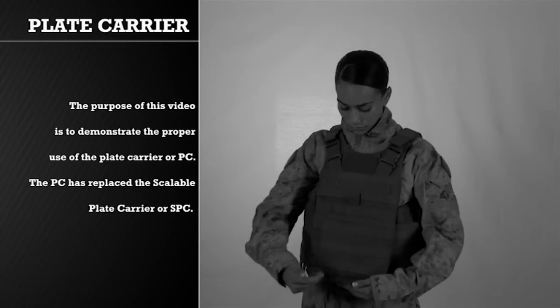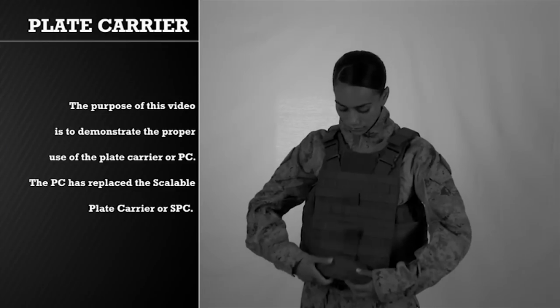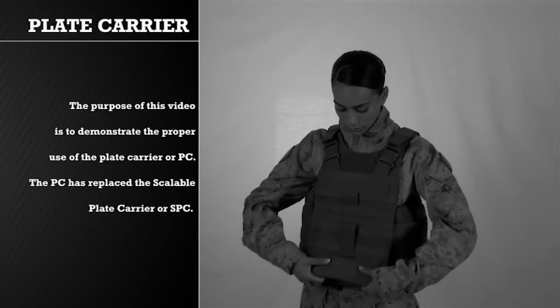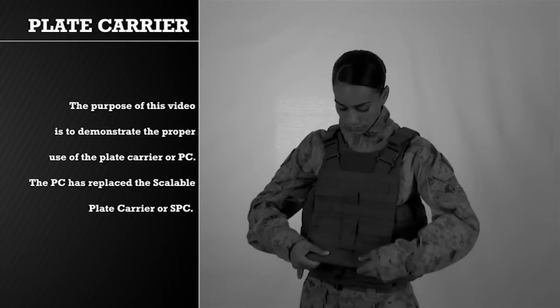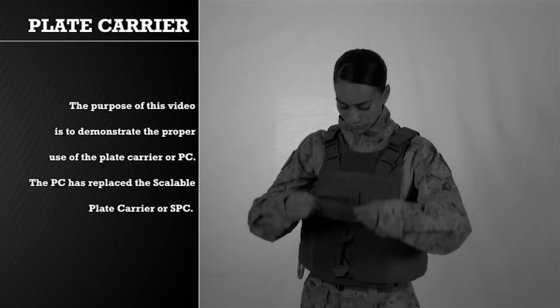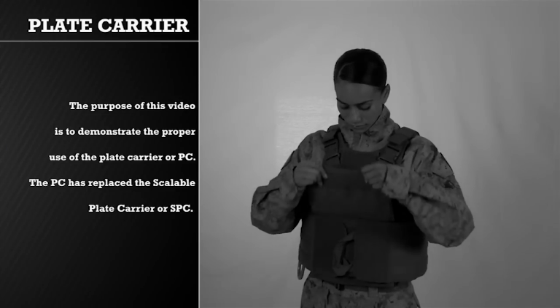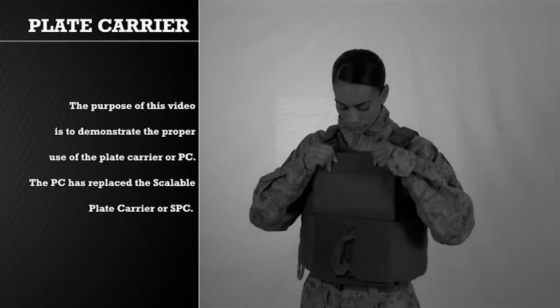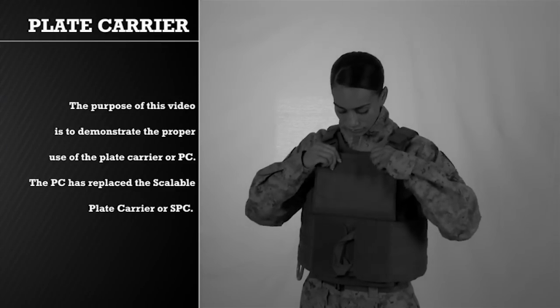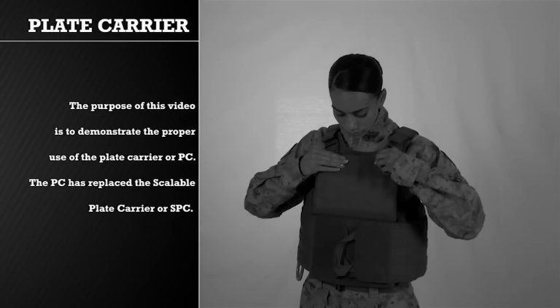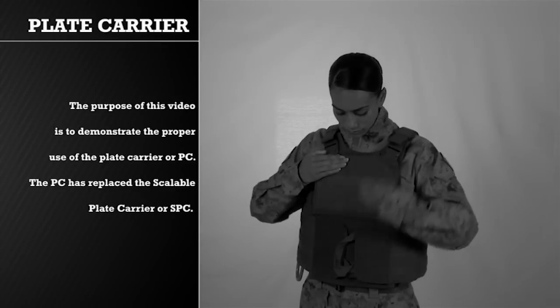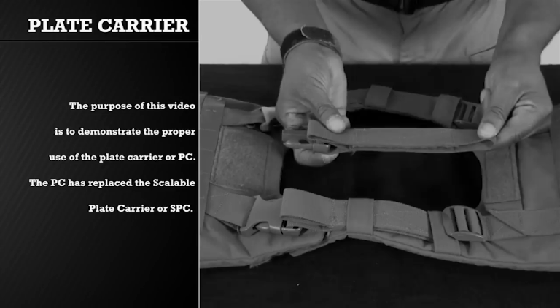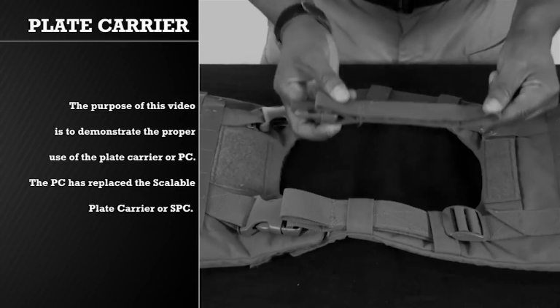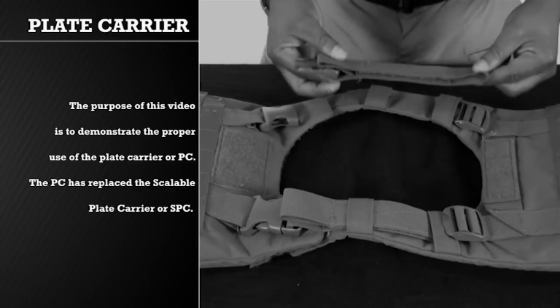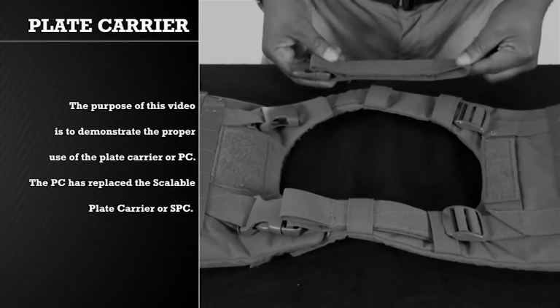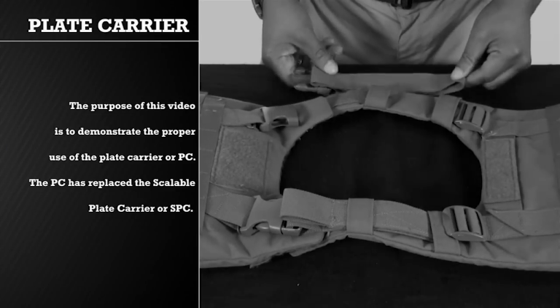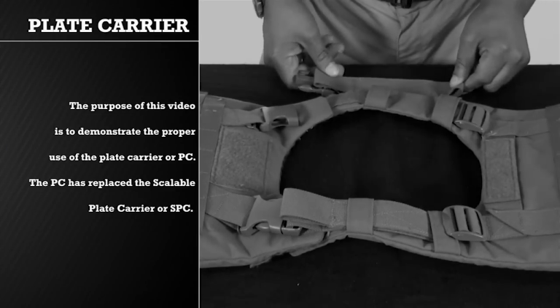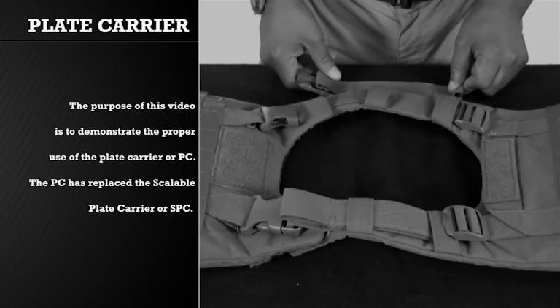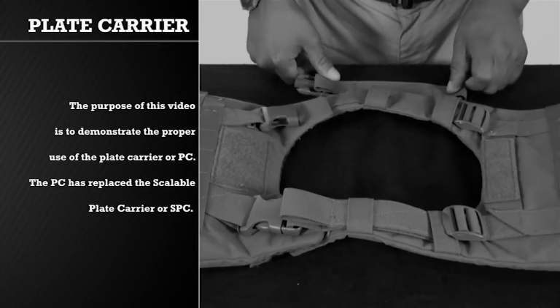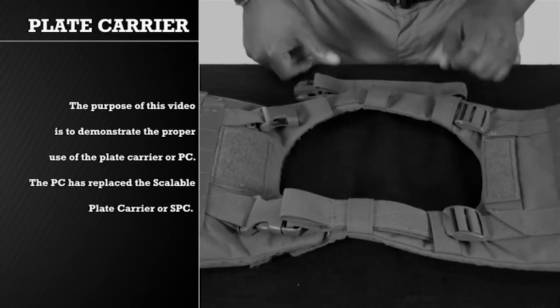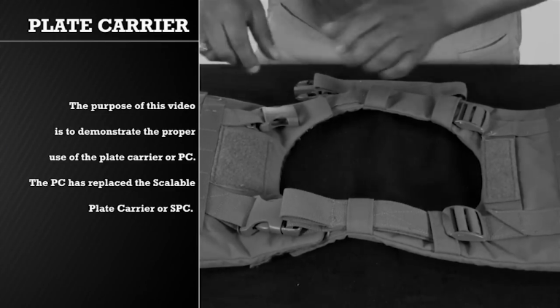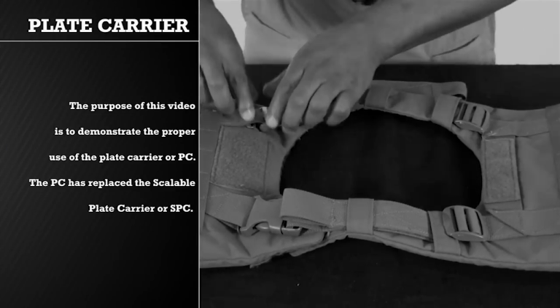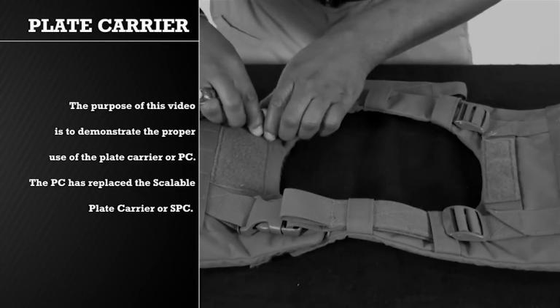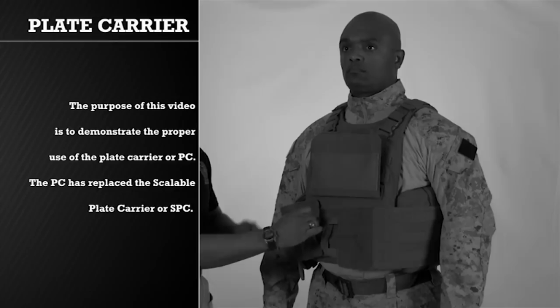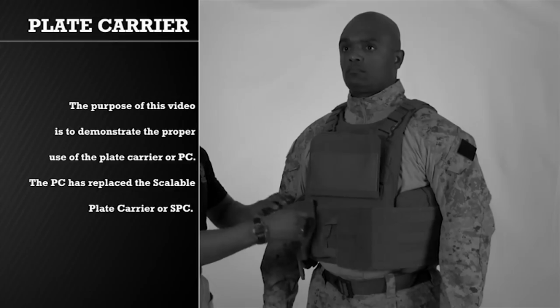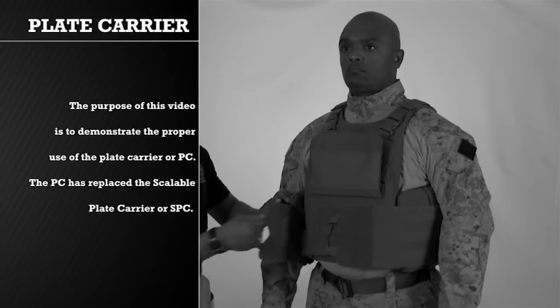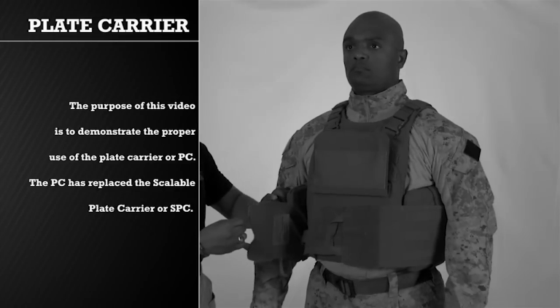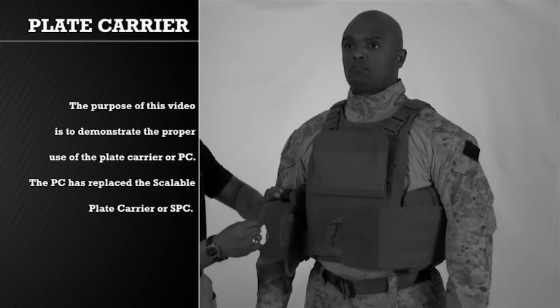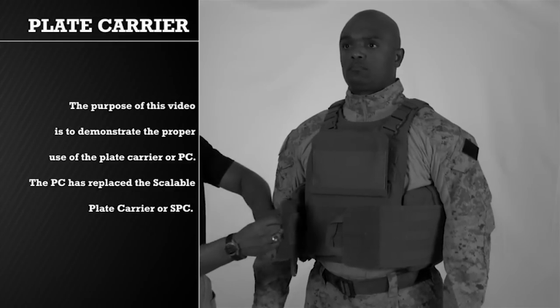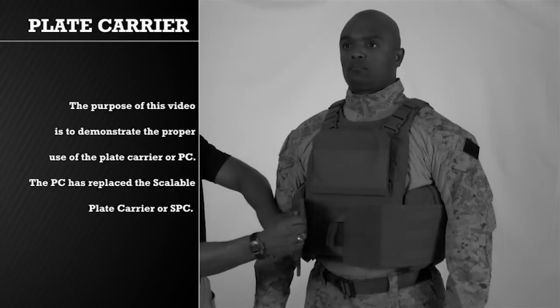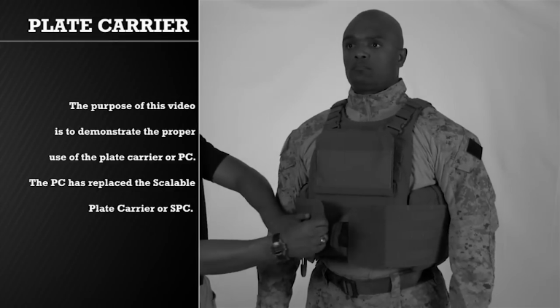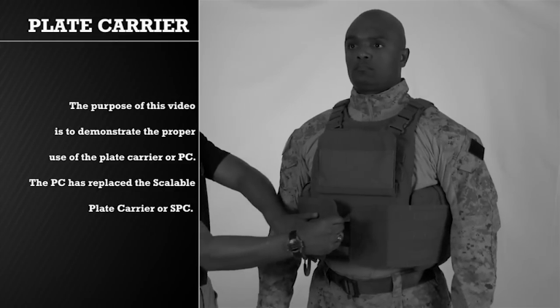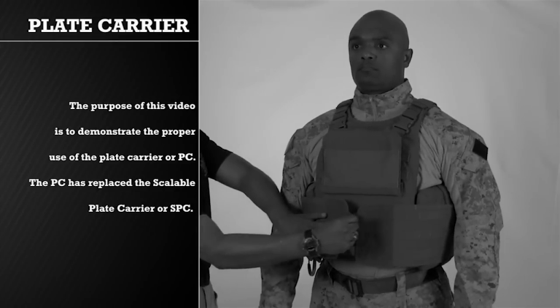The purpose of this video is to demonstrate the proper use of the Plate Carrier, or PC. The PC has replaced the Scalable Plate Carrier, or SPC.